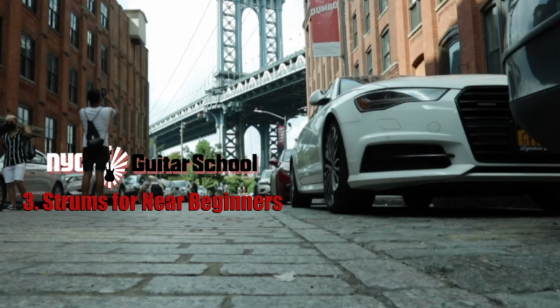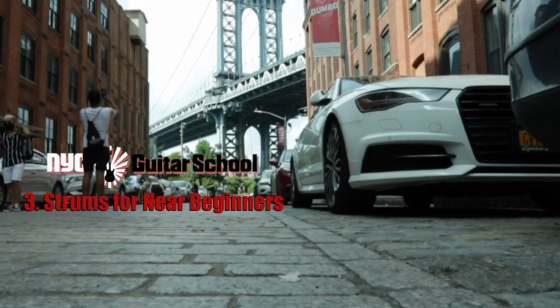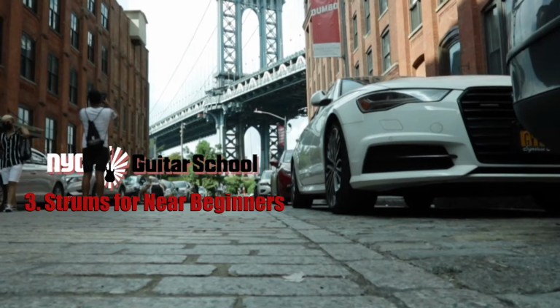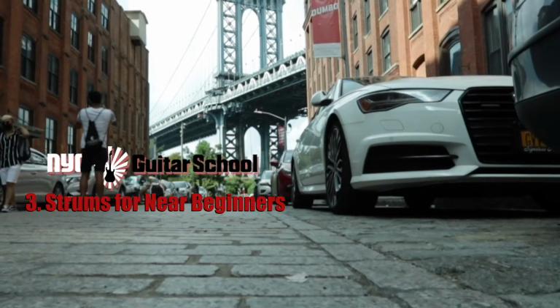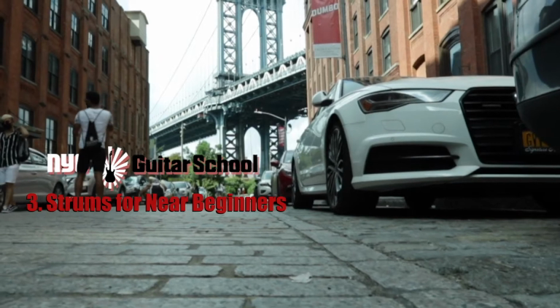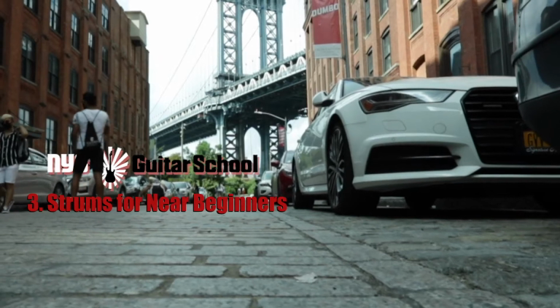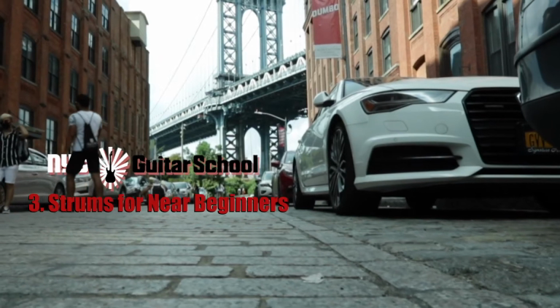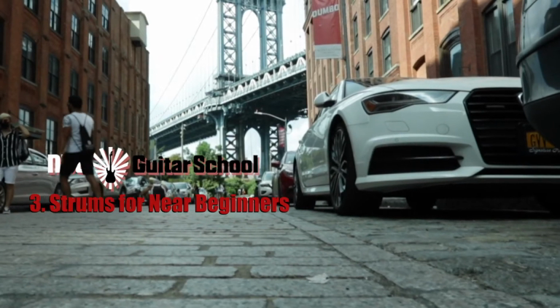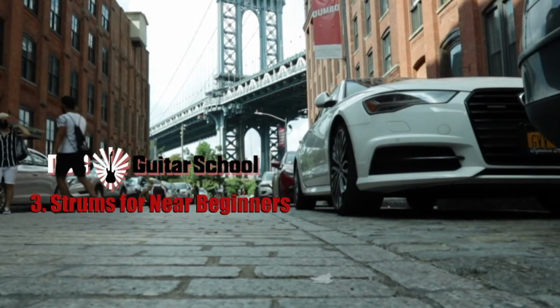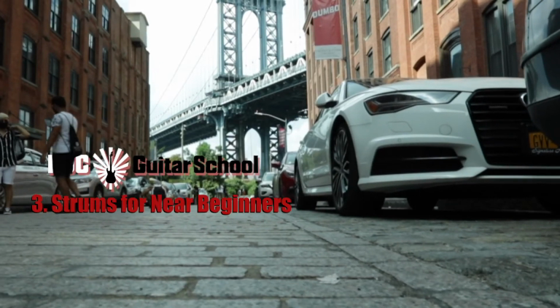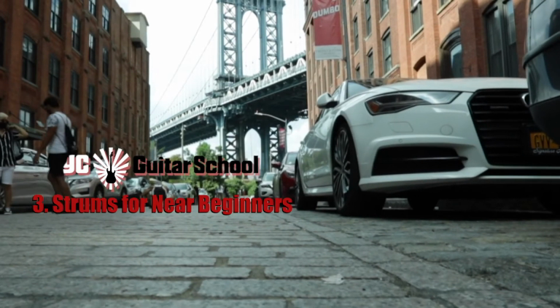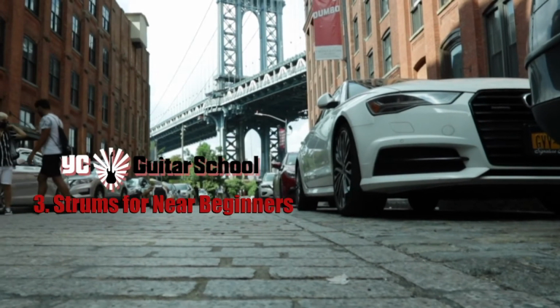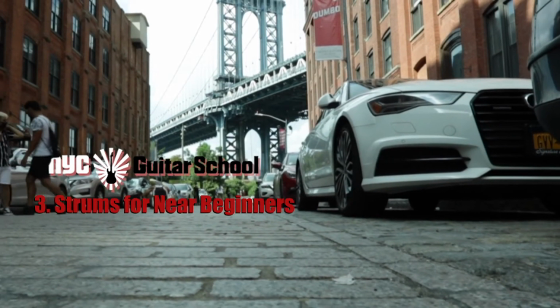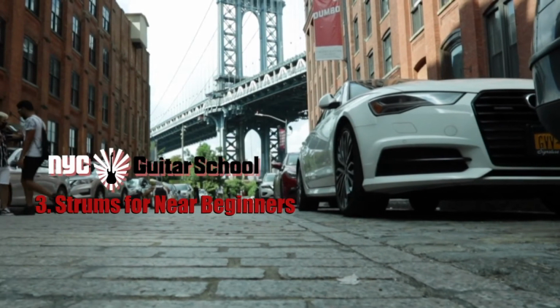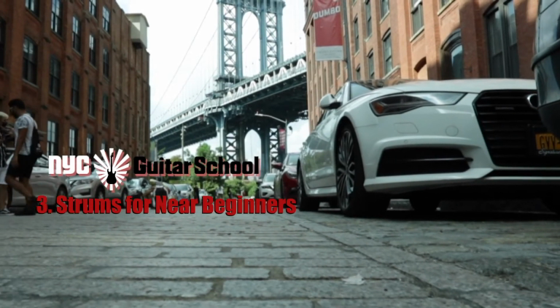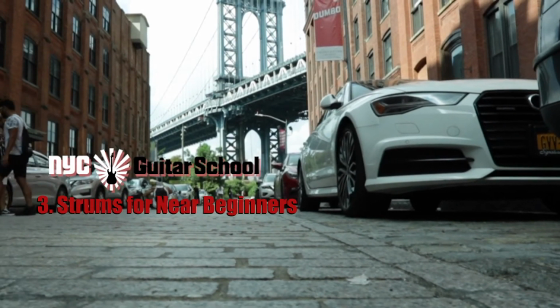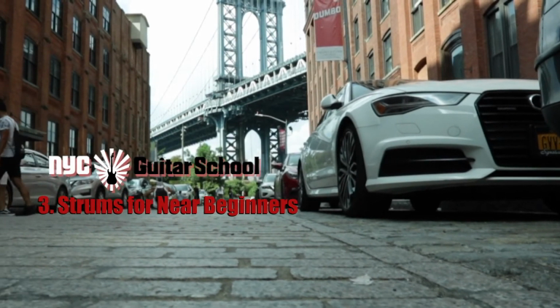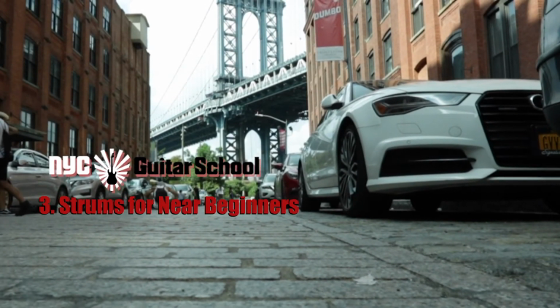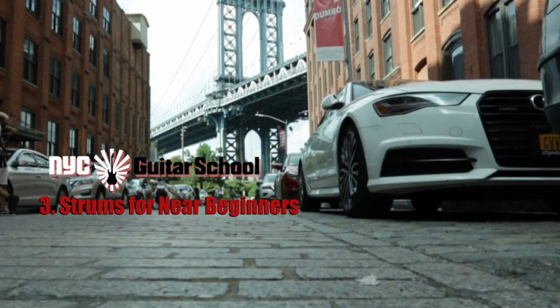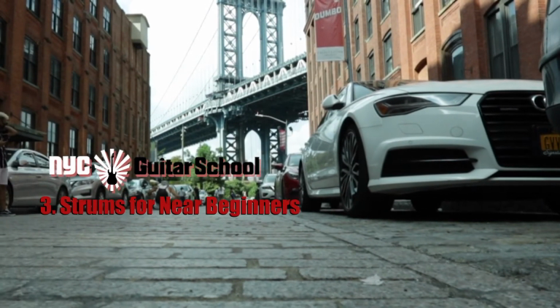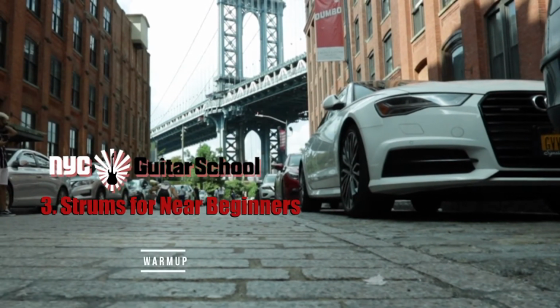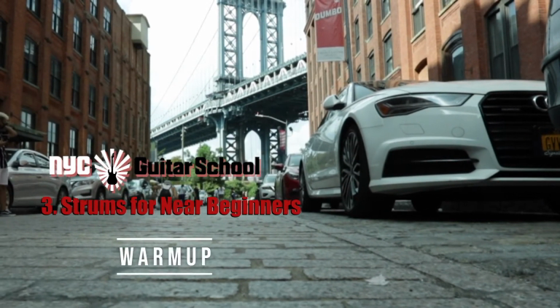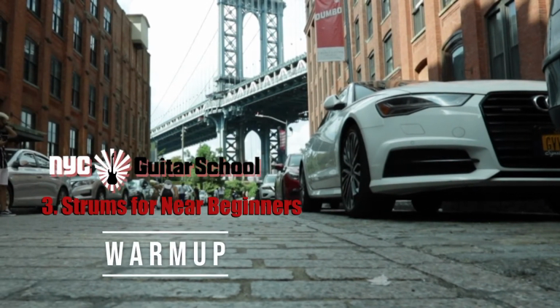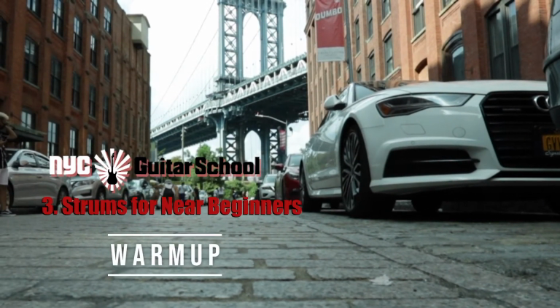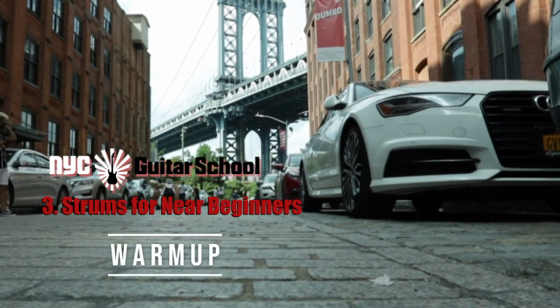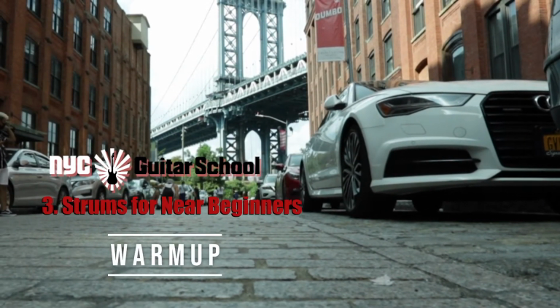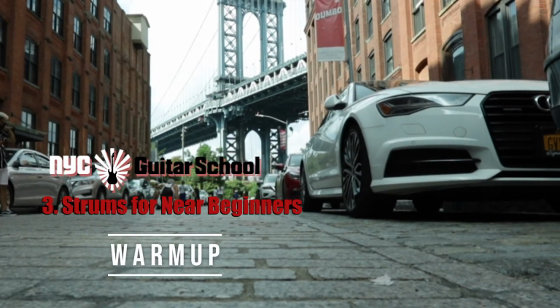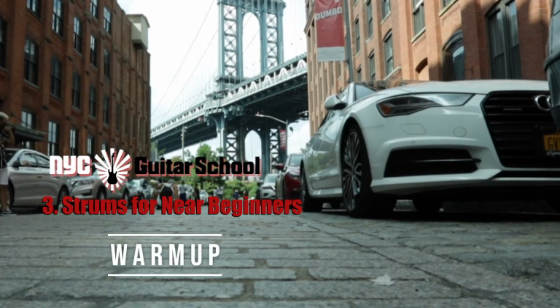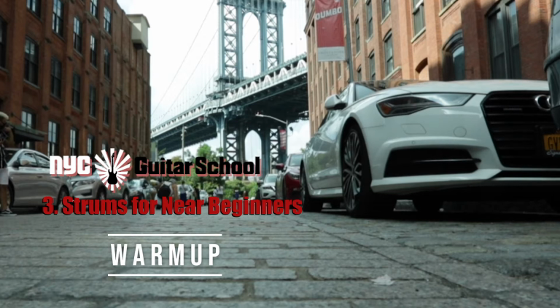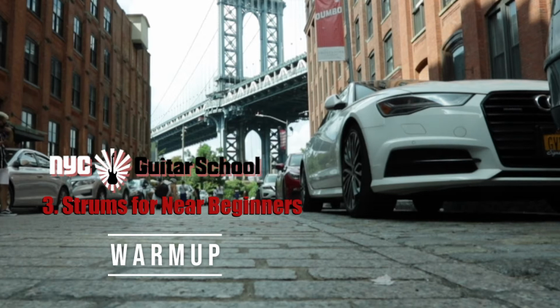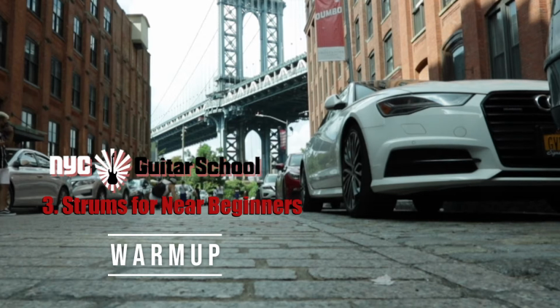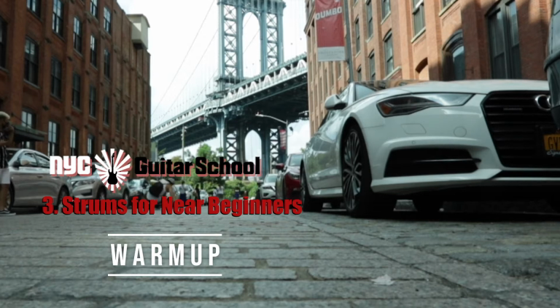Welcome to New York City Guitar School. This is your warm-up video for strums for near beginners. Let's get started!